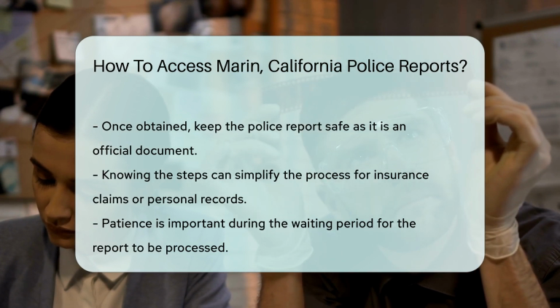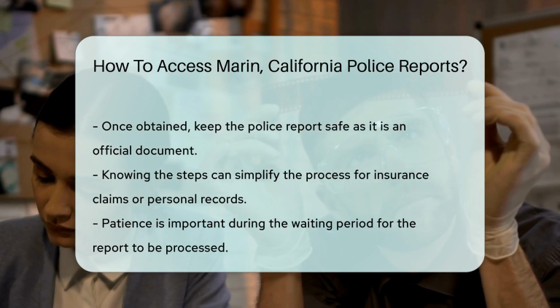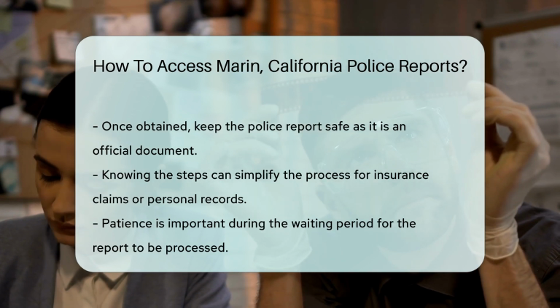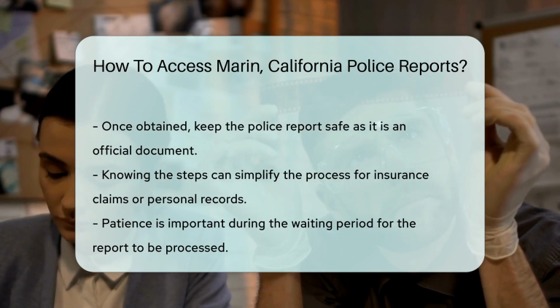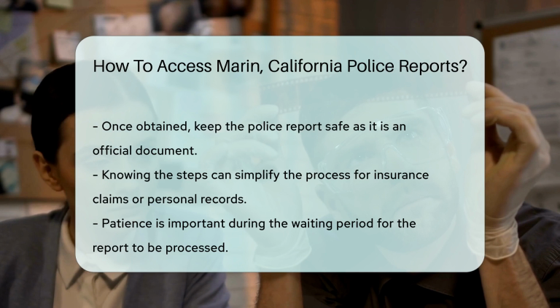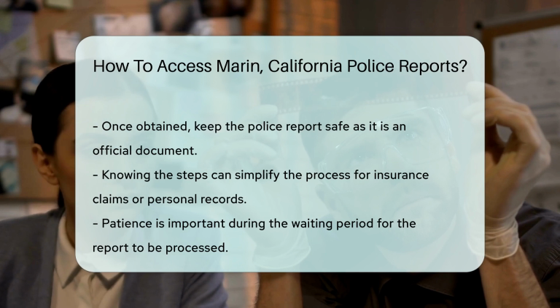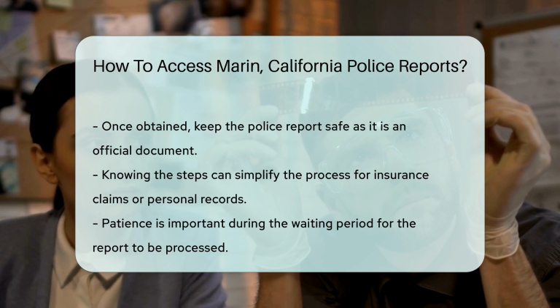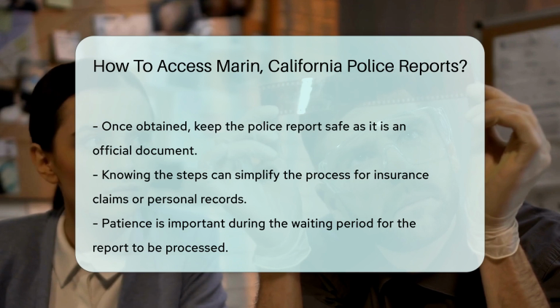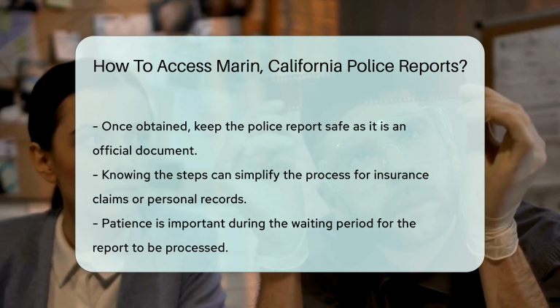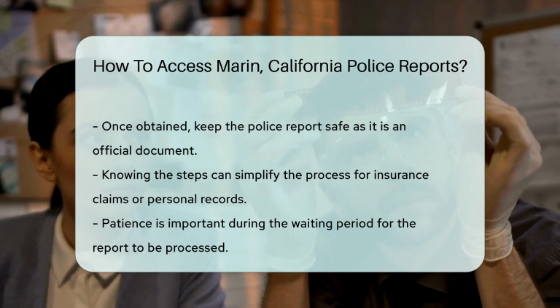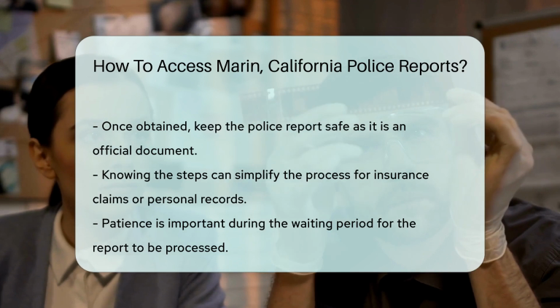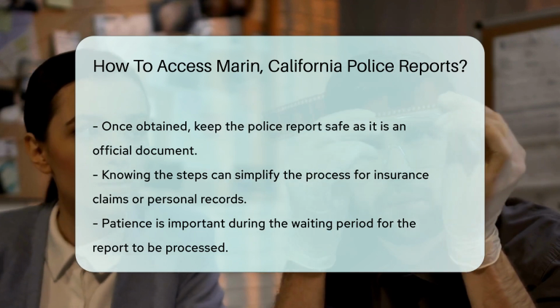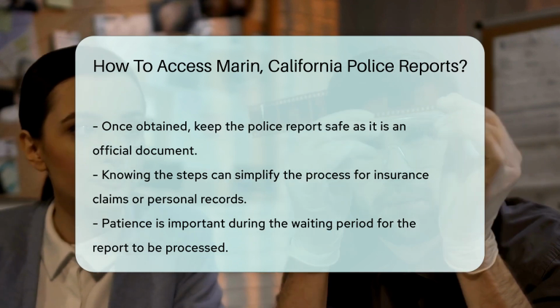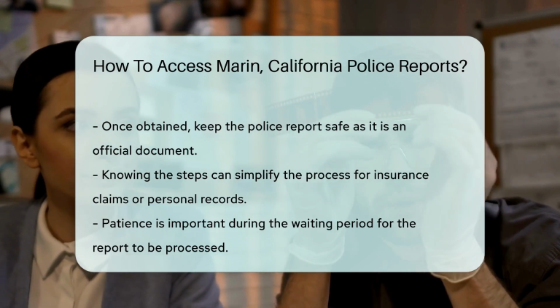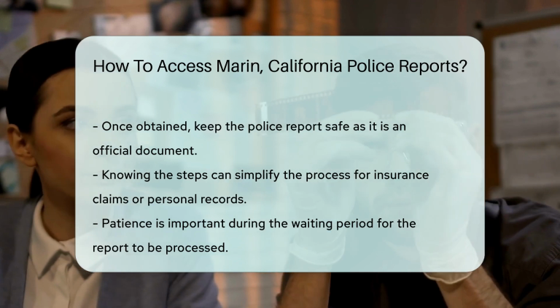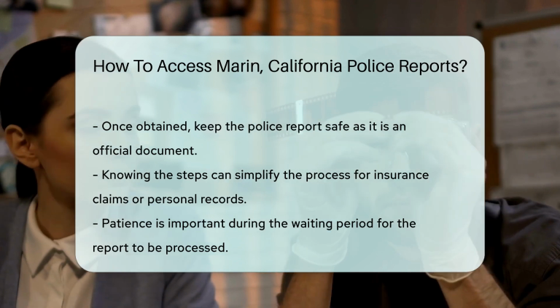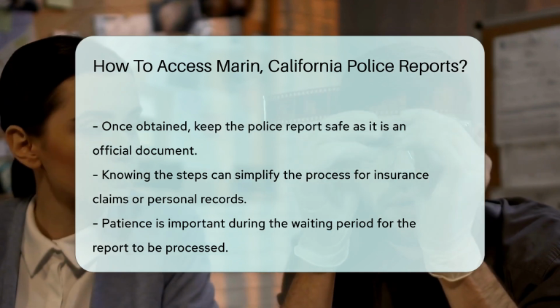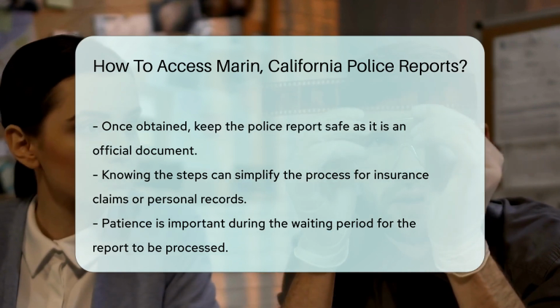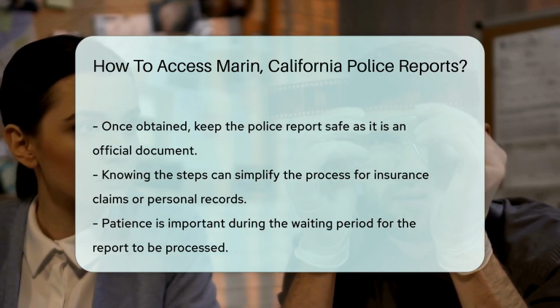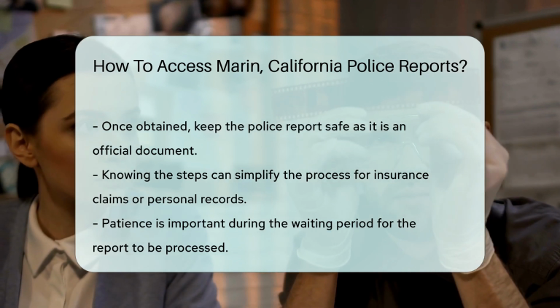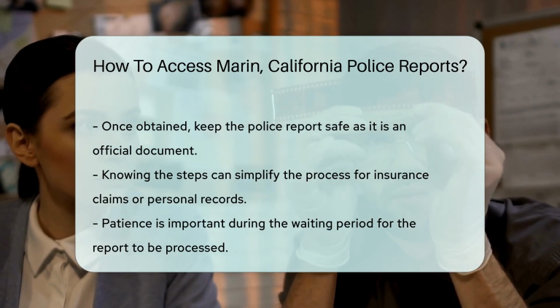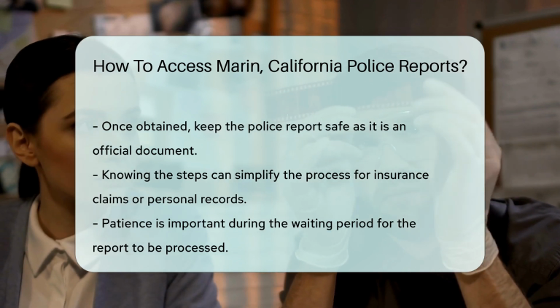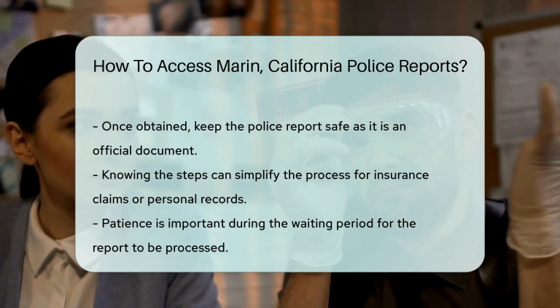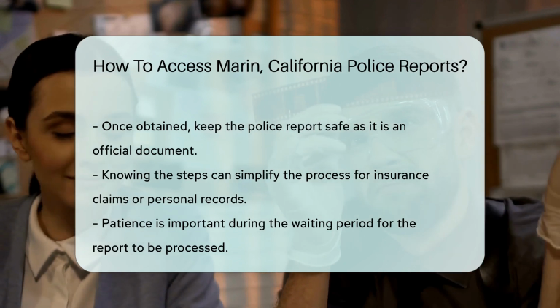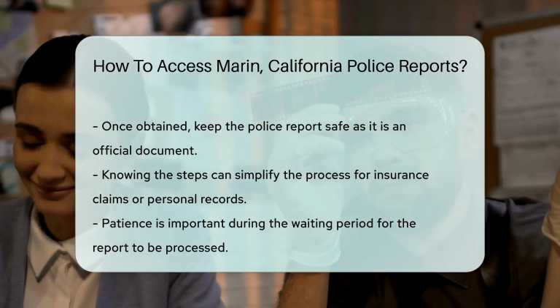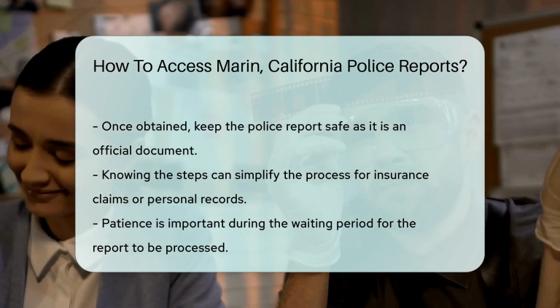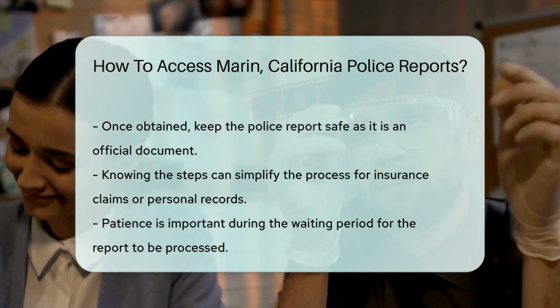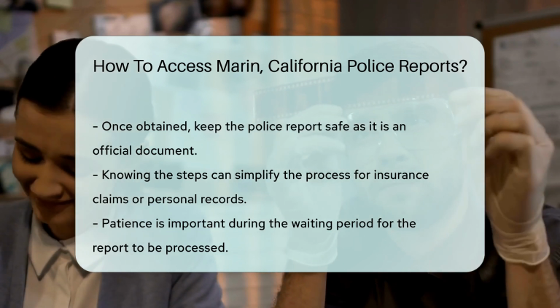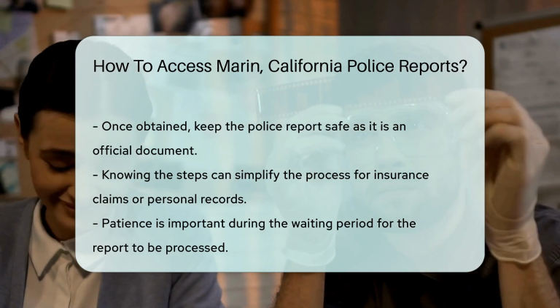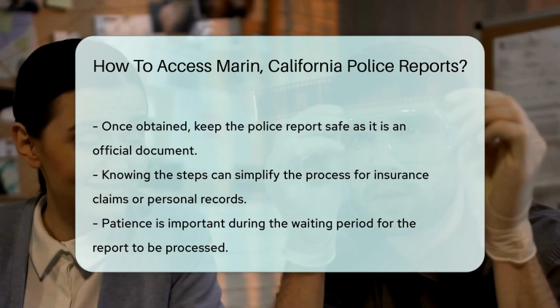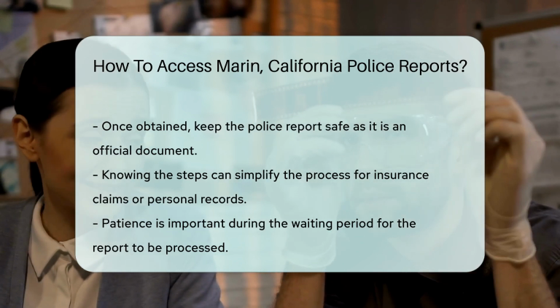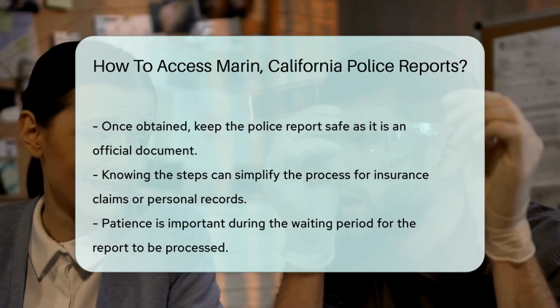Finally, once you've got that report in hand, keep it safe. It's an official document, after all.